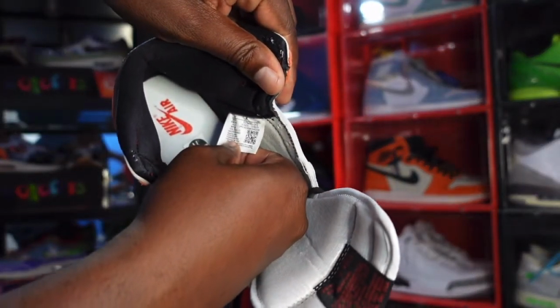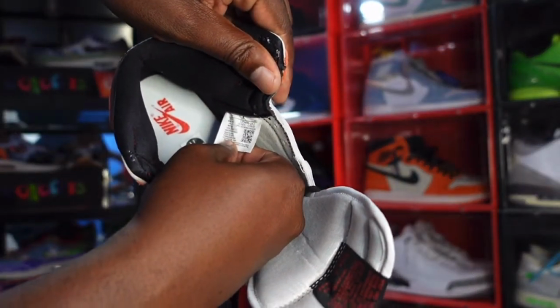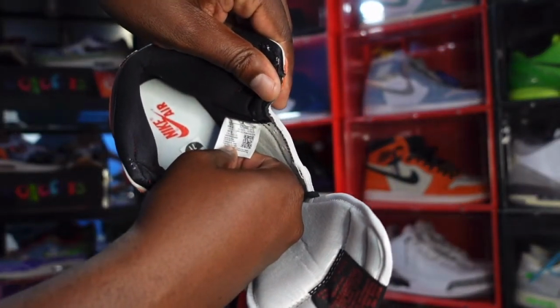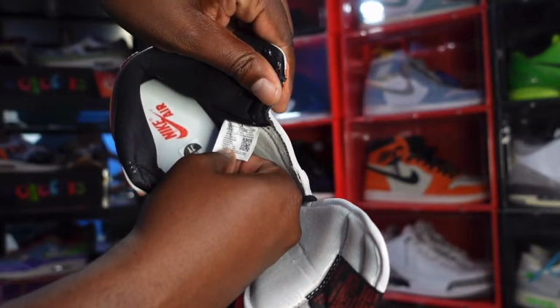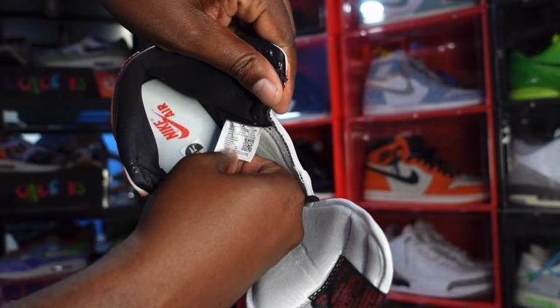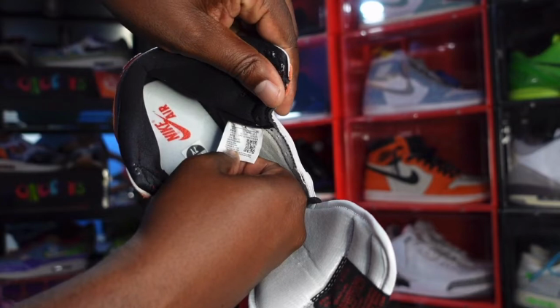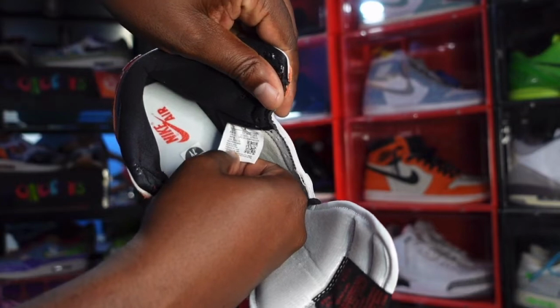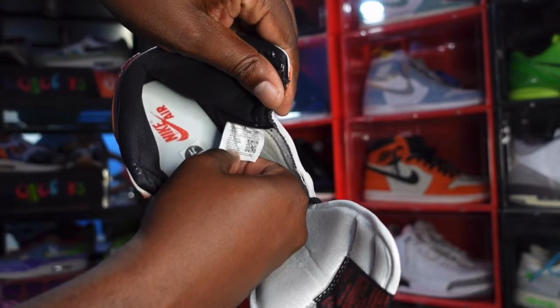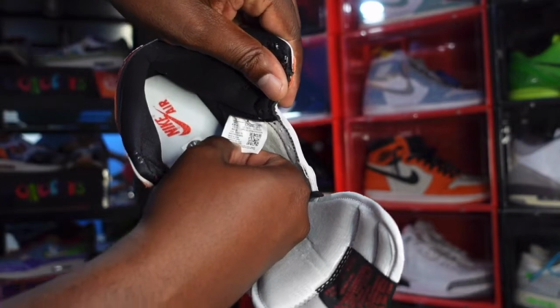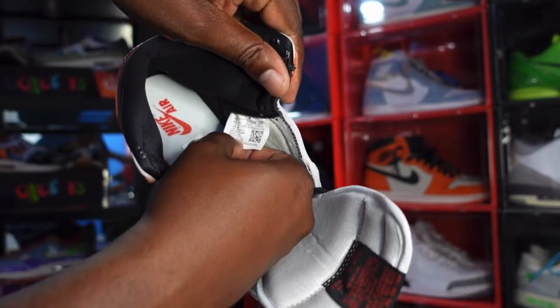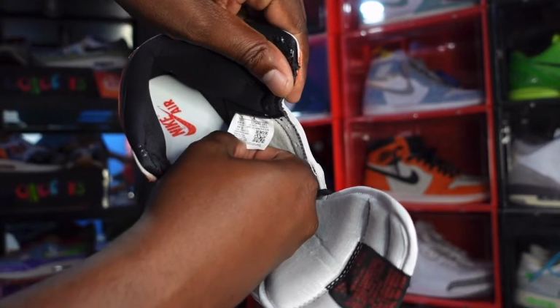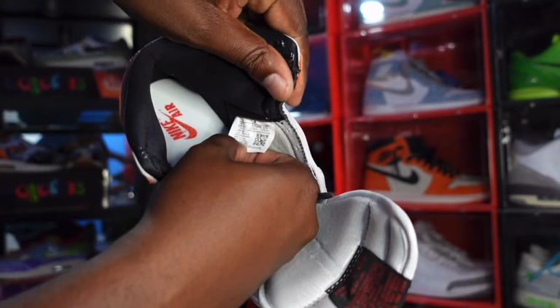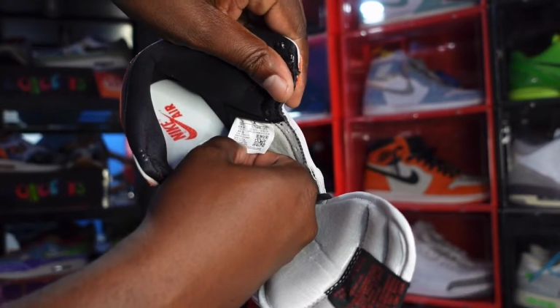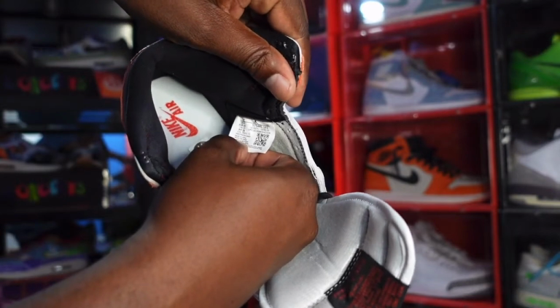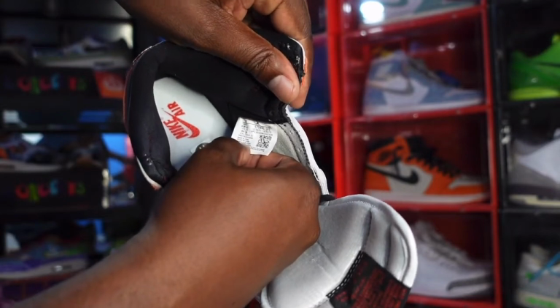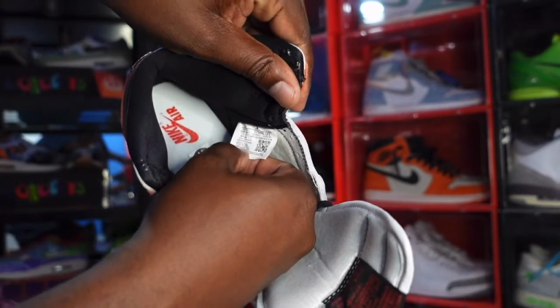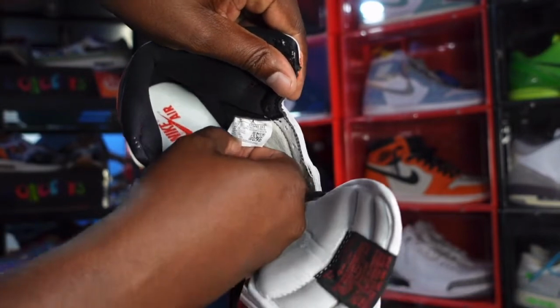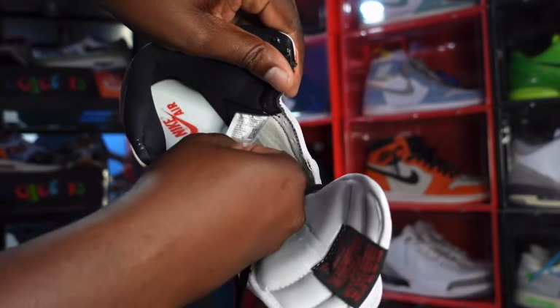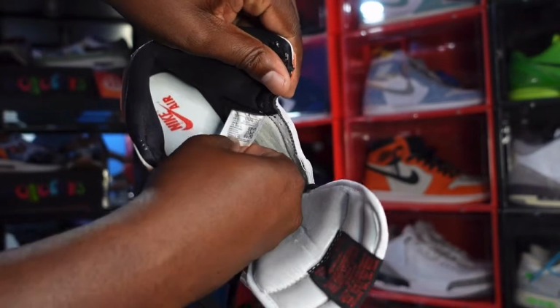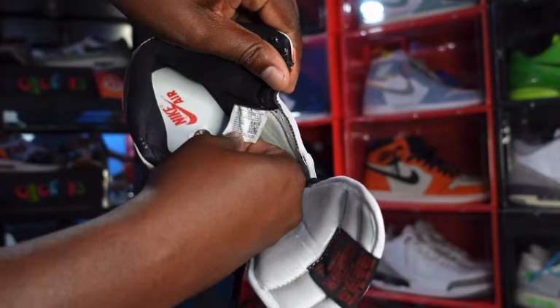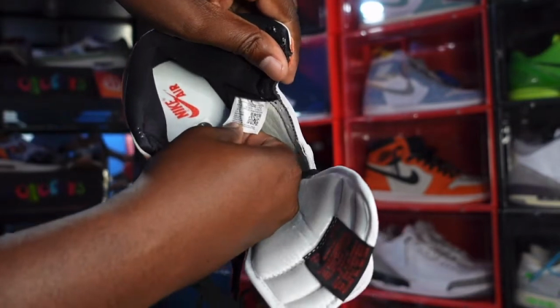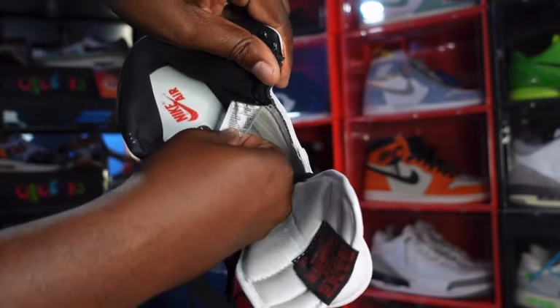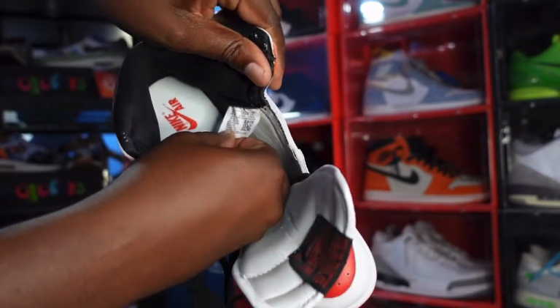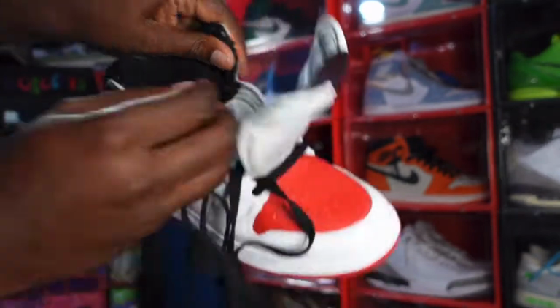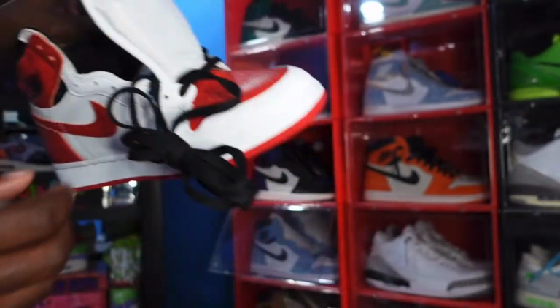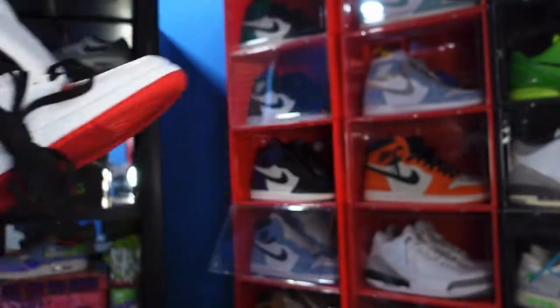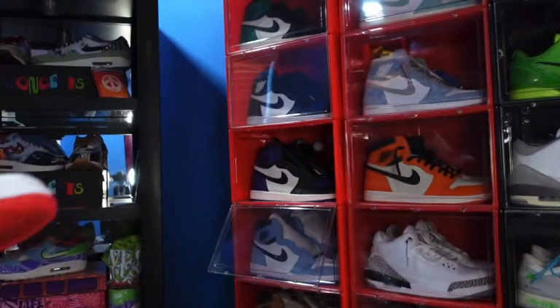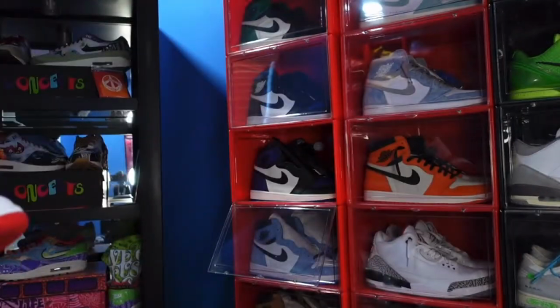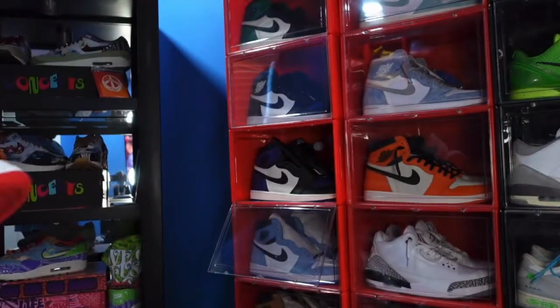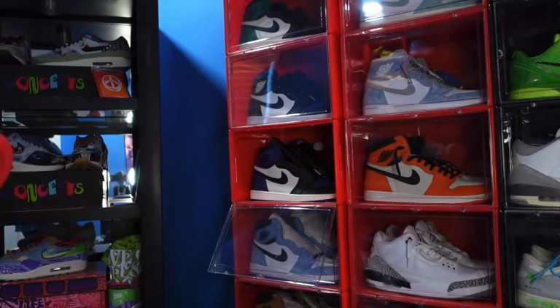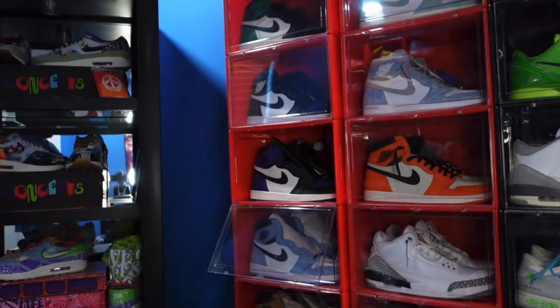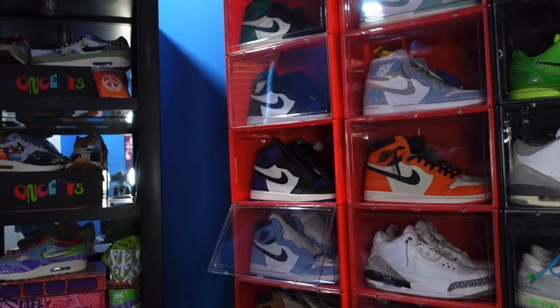Let's see — the production date right here: October 20th of last year to December 2nd of last year, so just under two months of production.